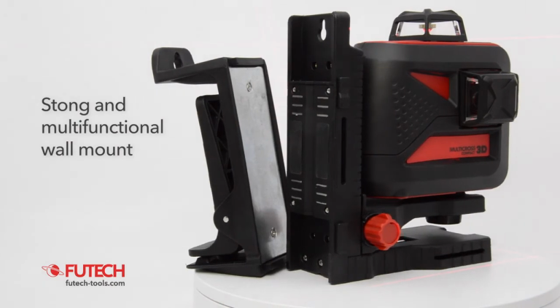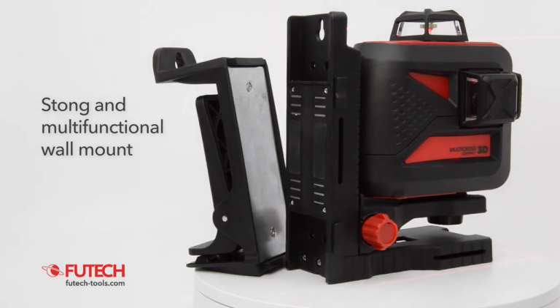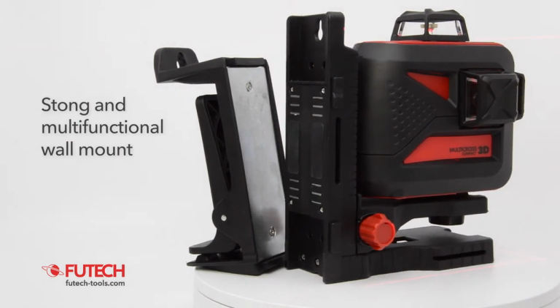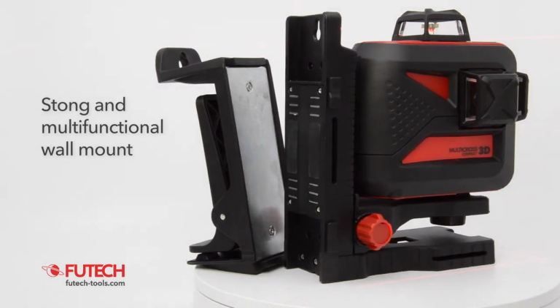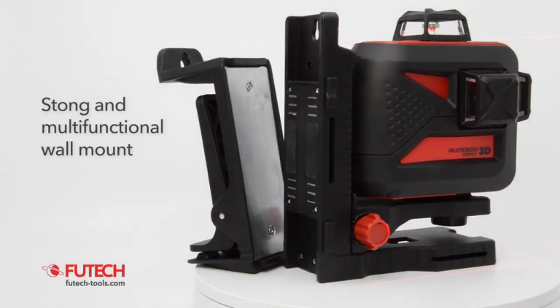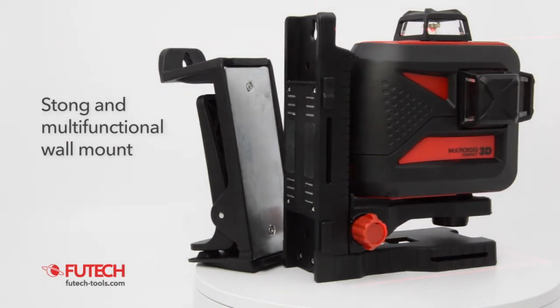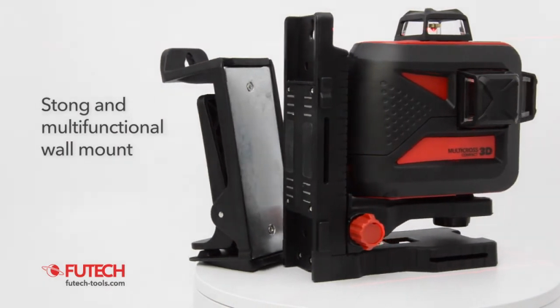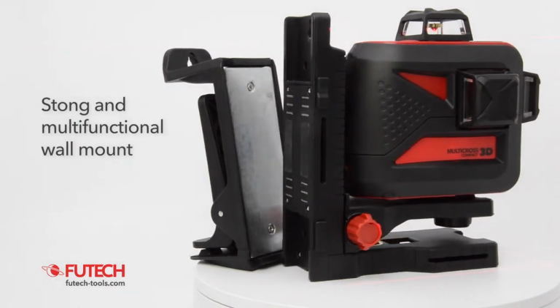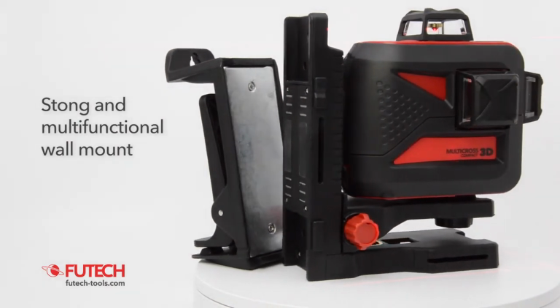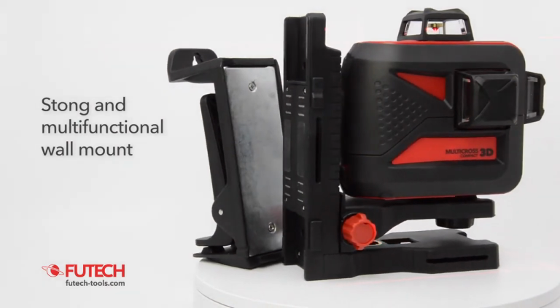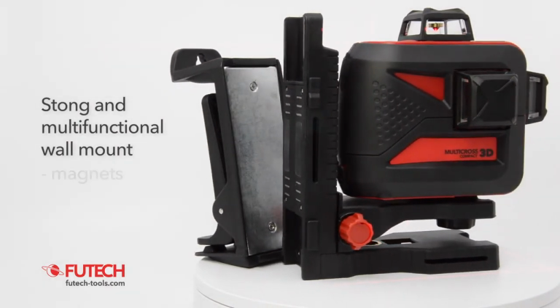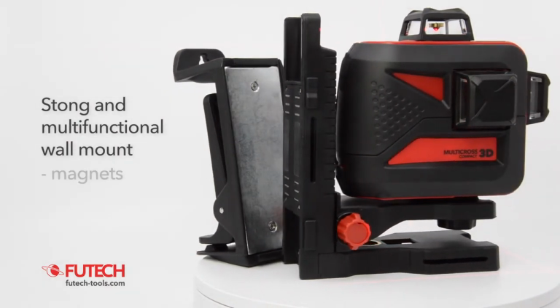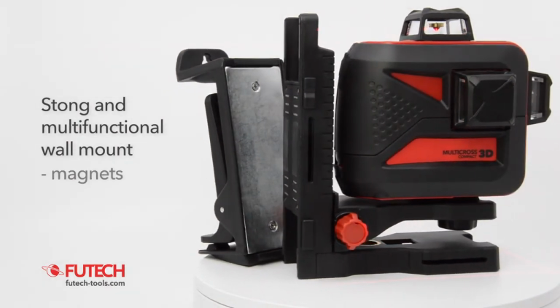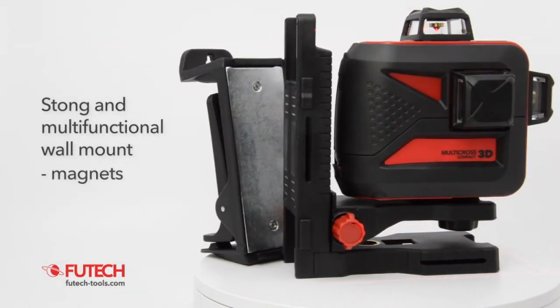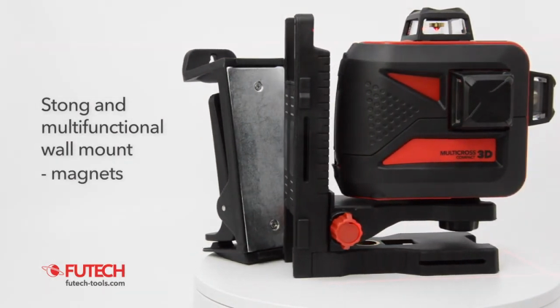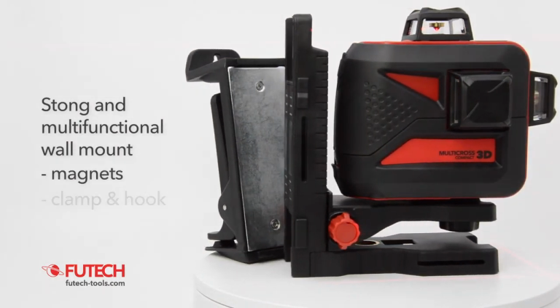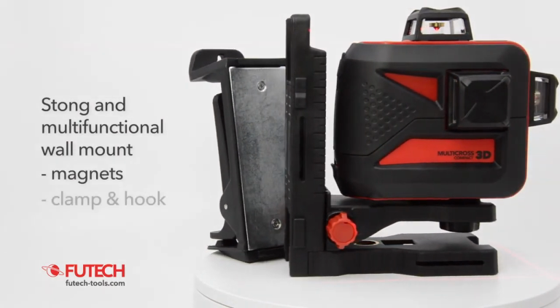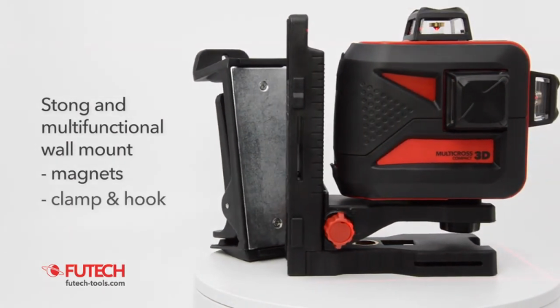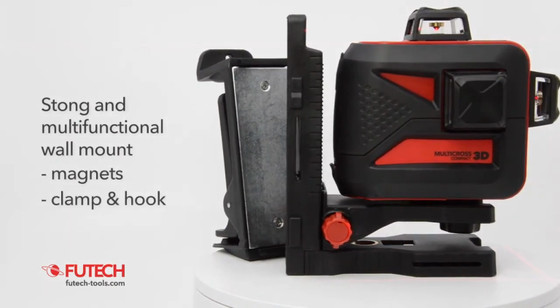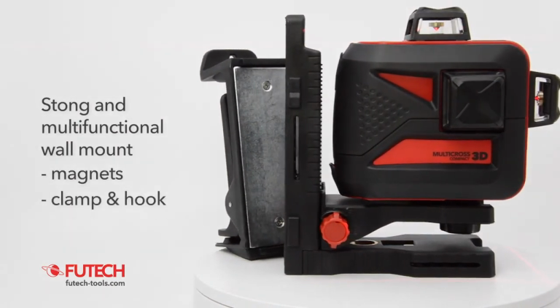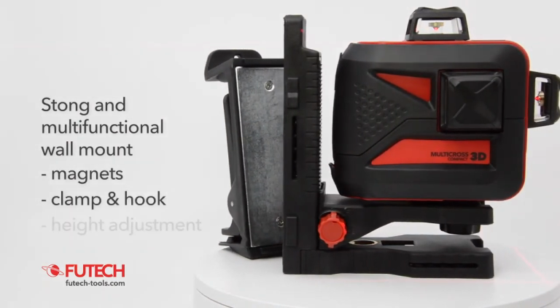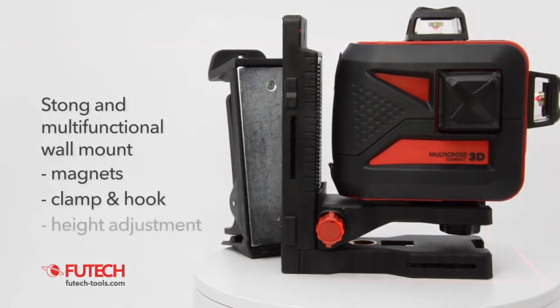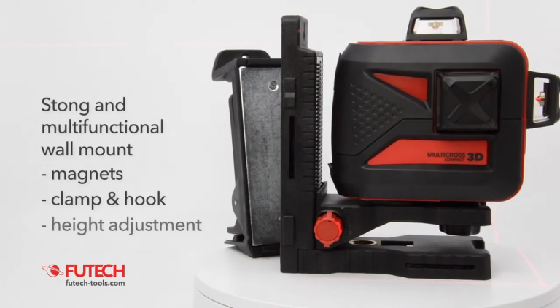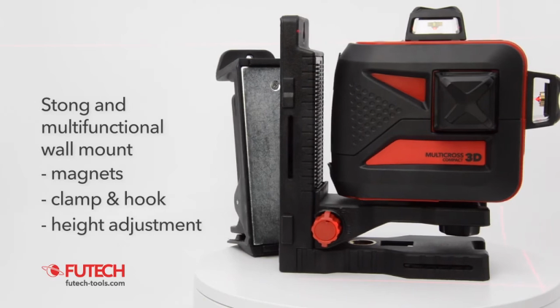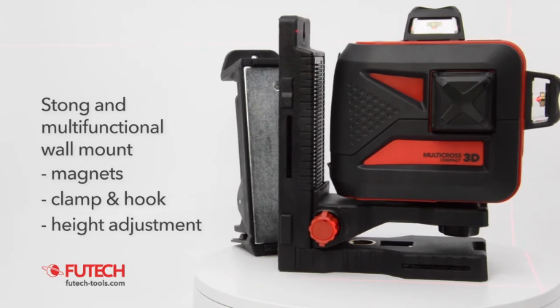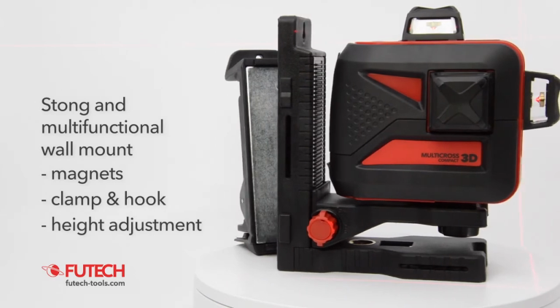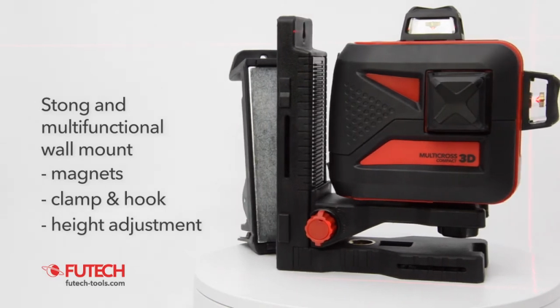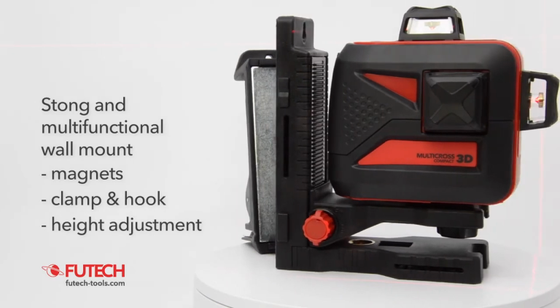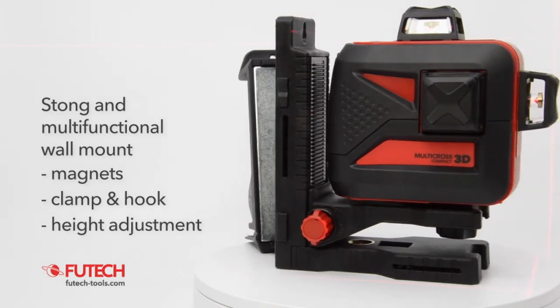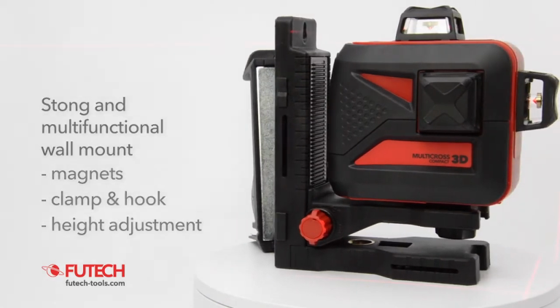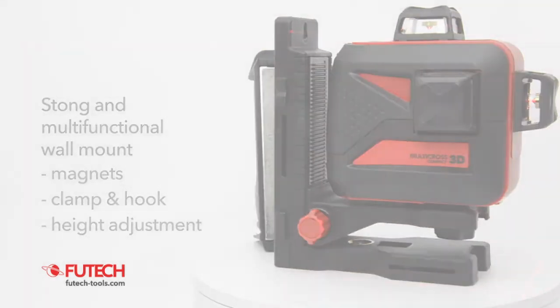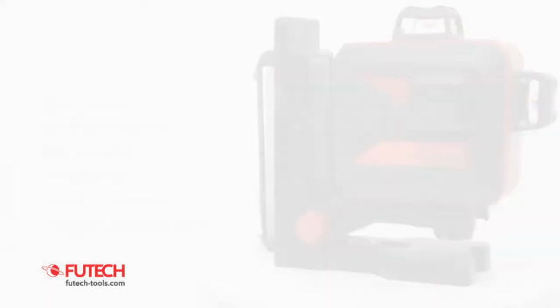The VUTEG MC3D Compact includes a strong and multifunctional wall mount with magnets, clamp and hook, and a precise height adjustment.